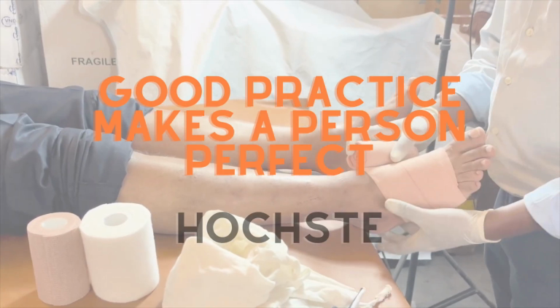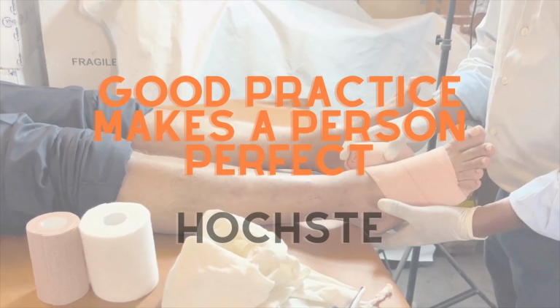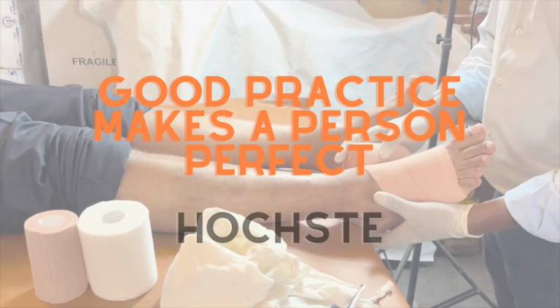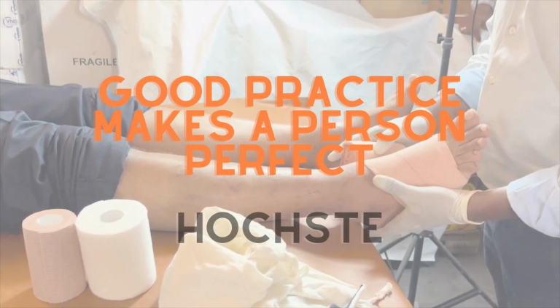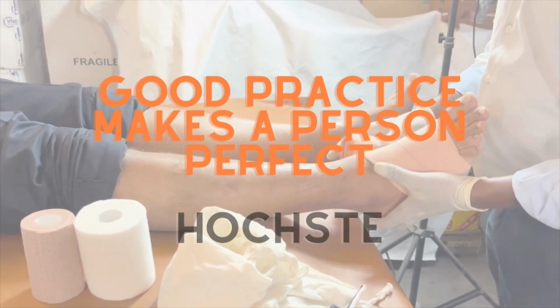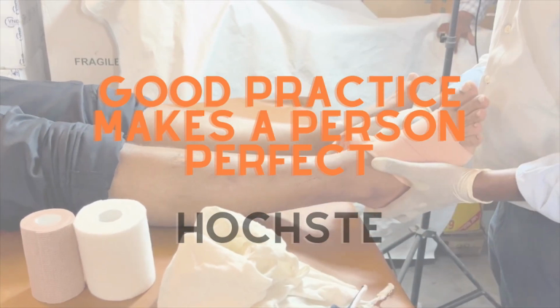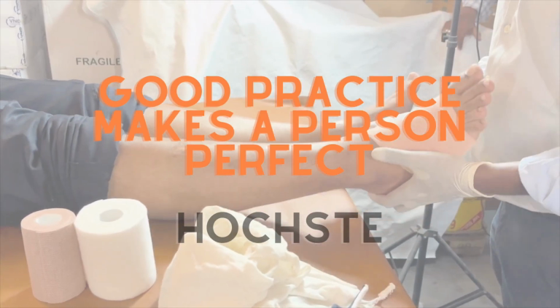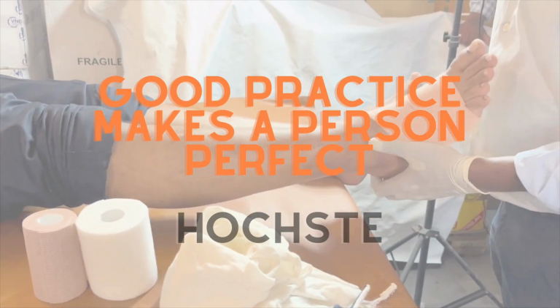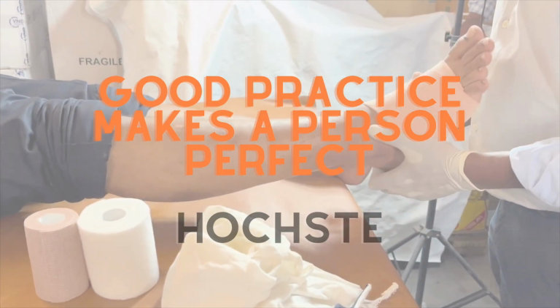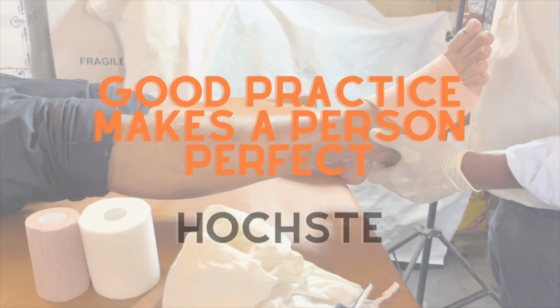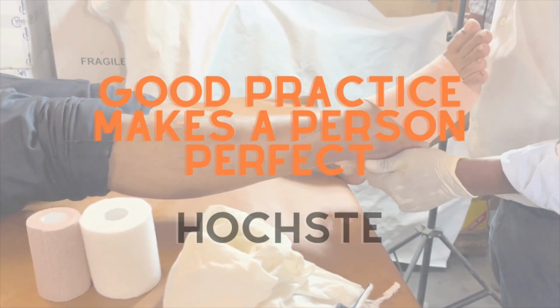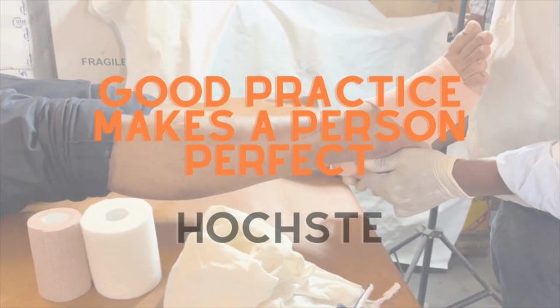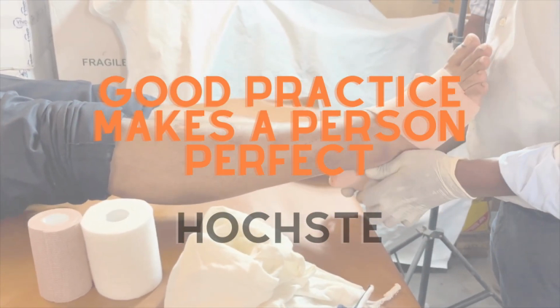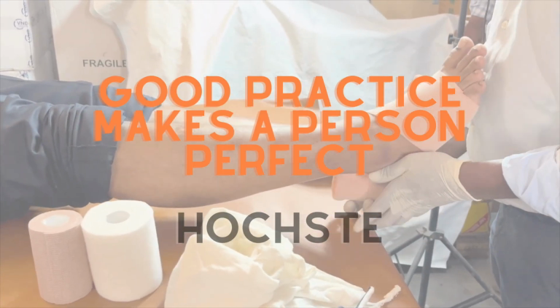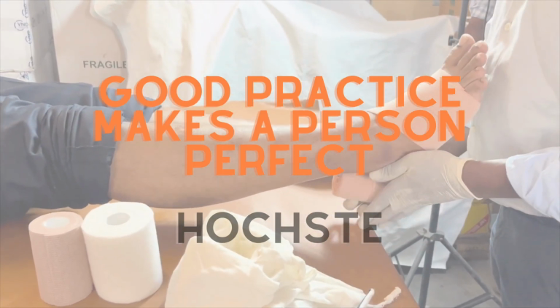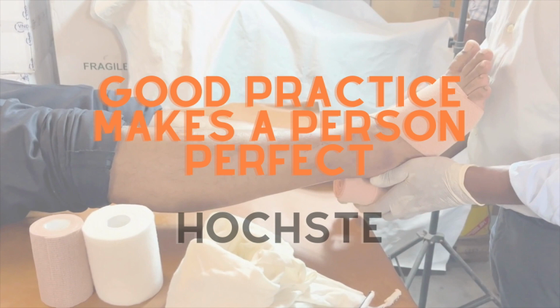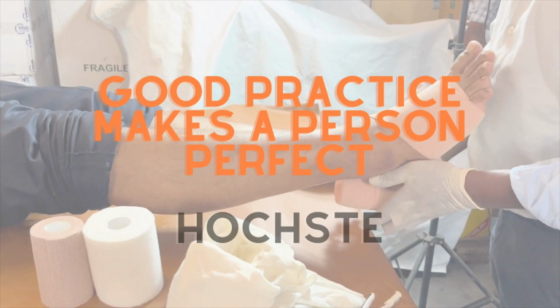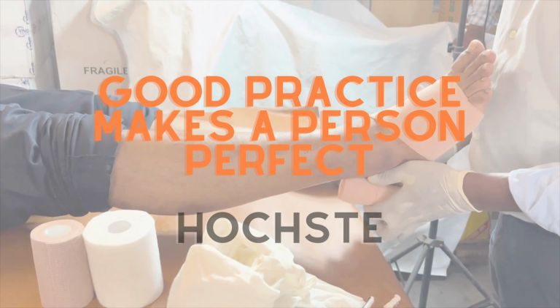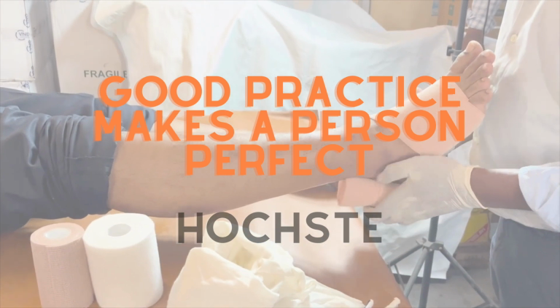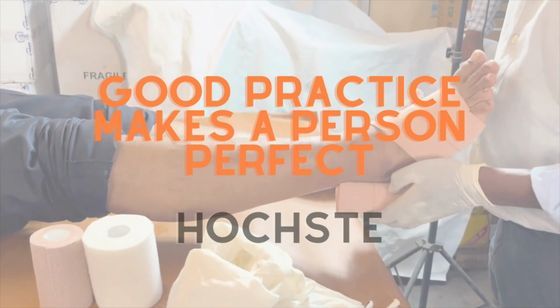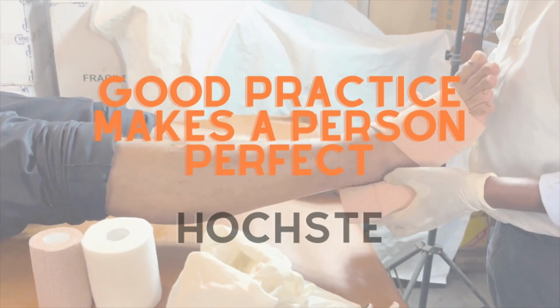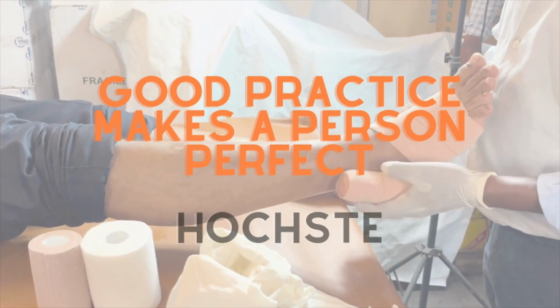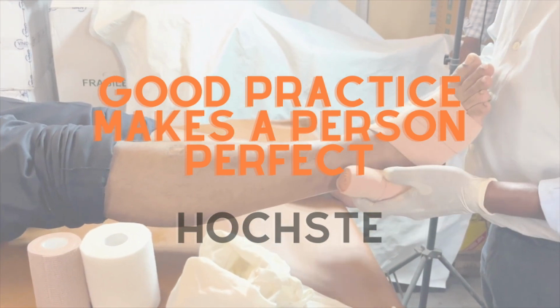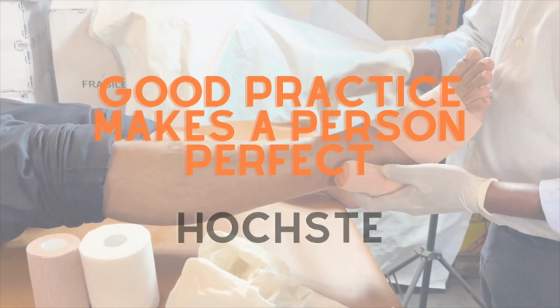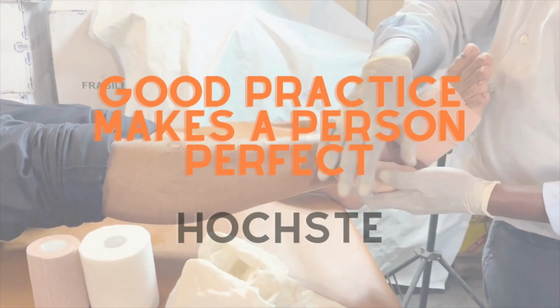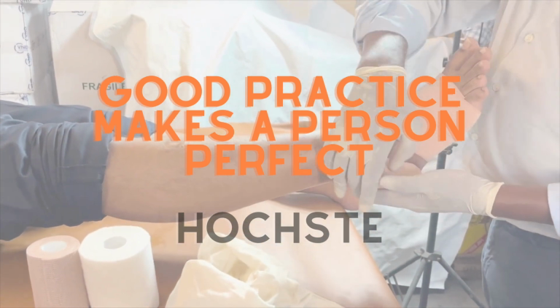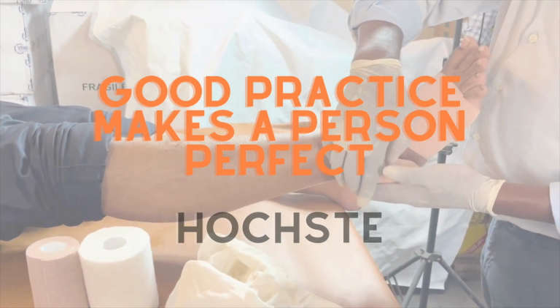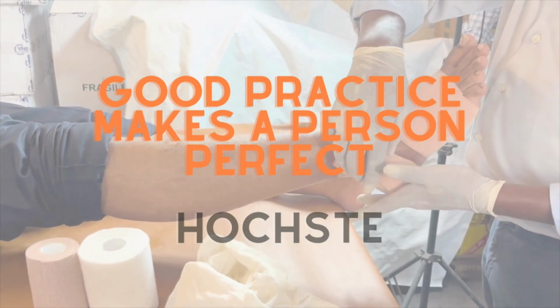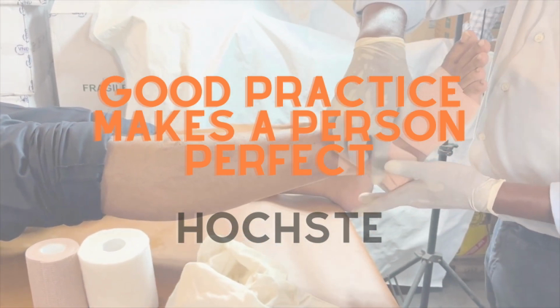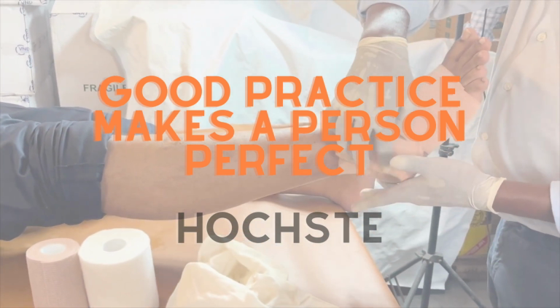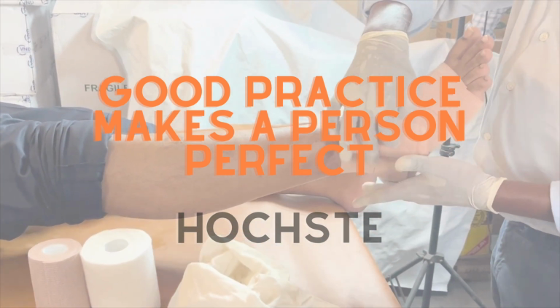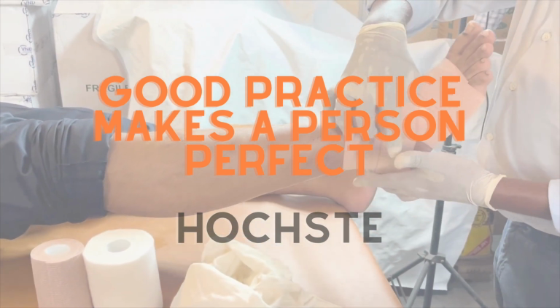Use a crepe bandage for practice. Good practice makes a person perfect.